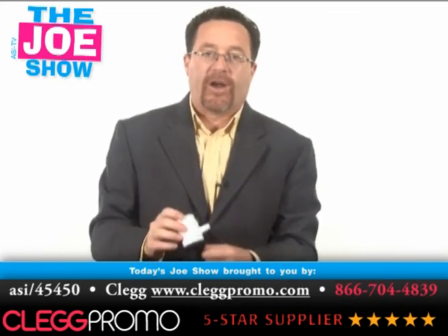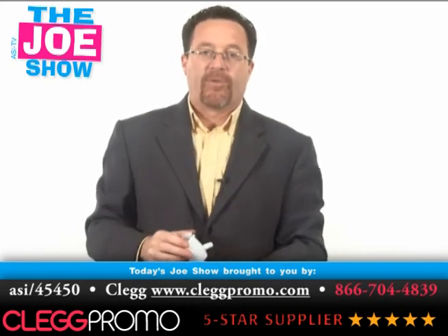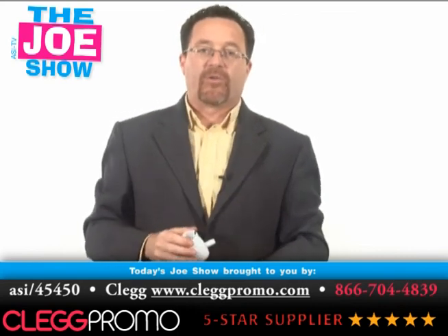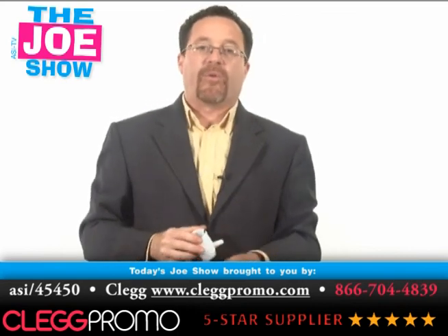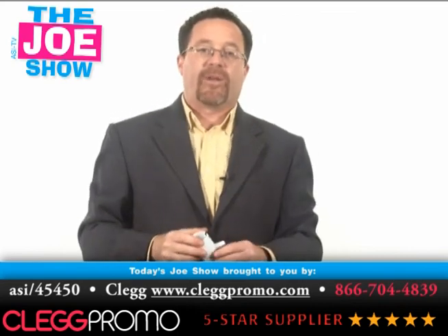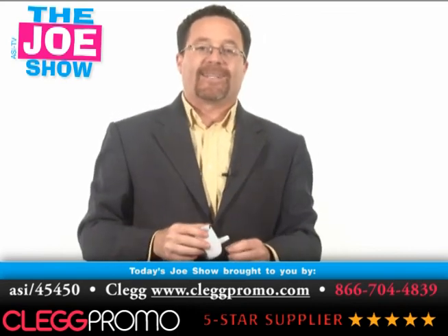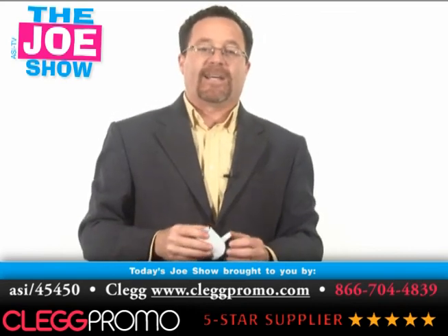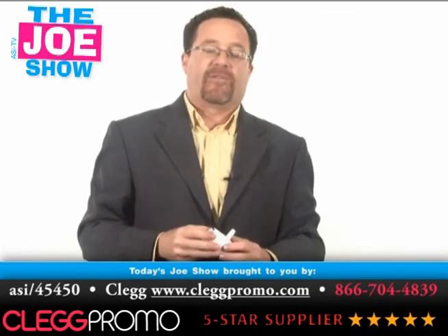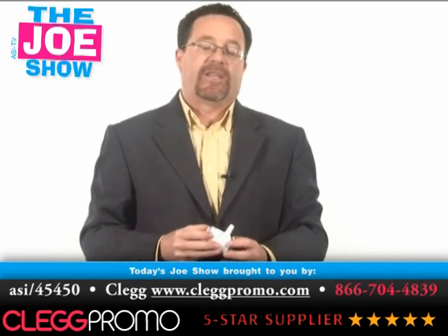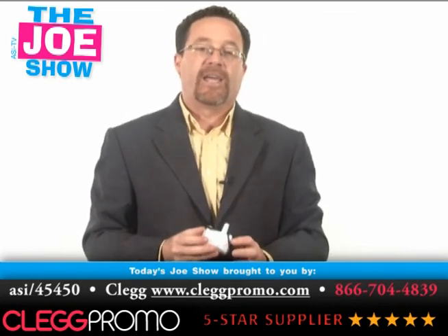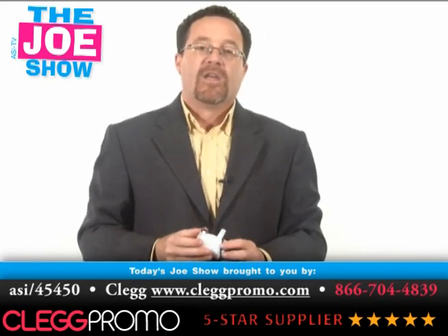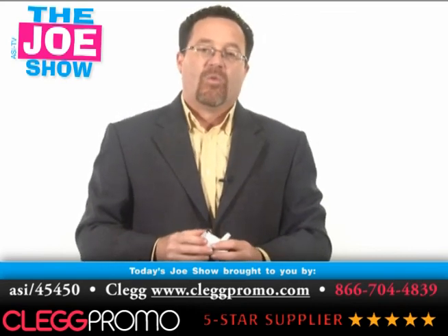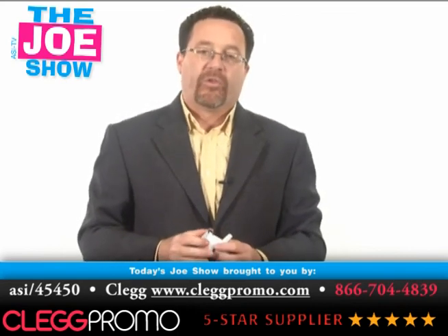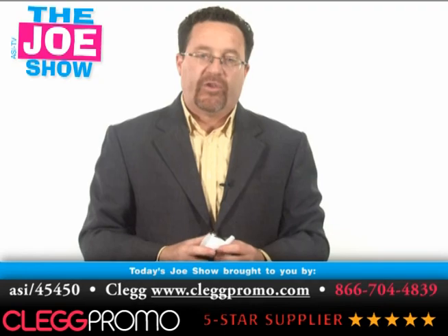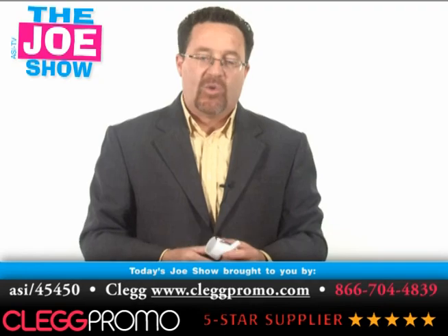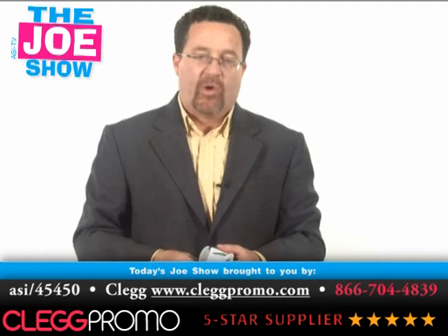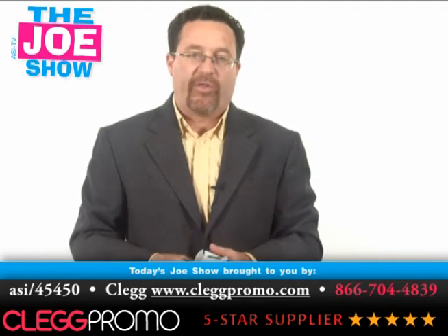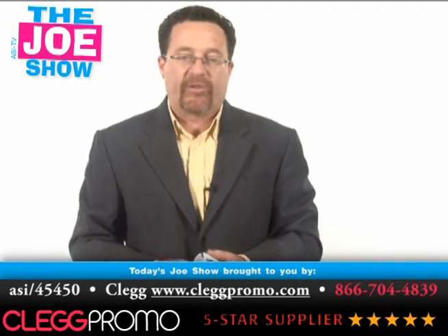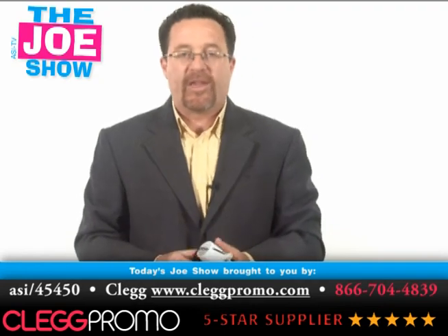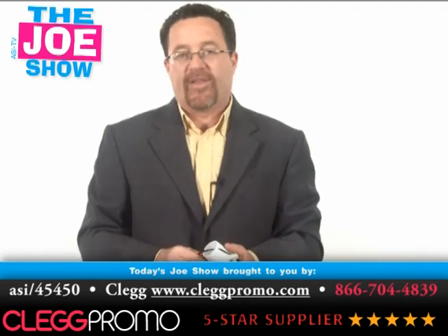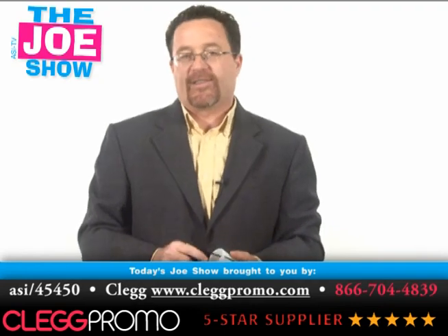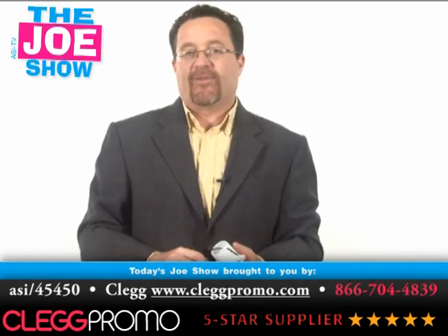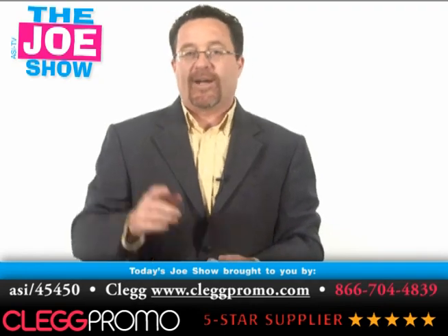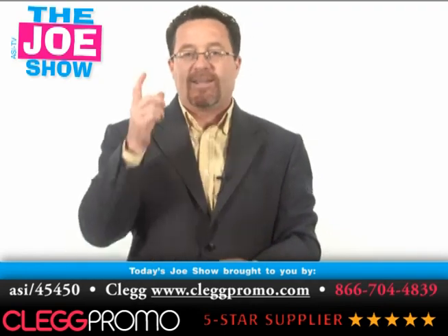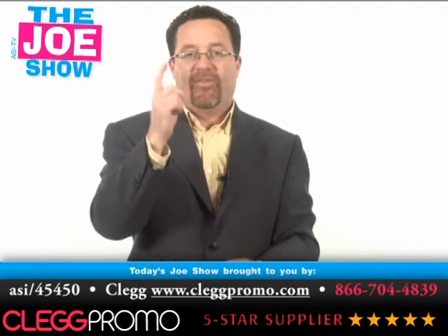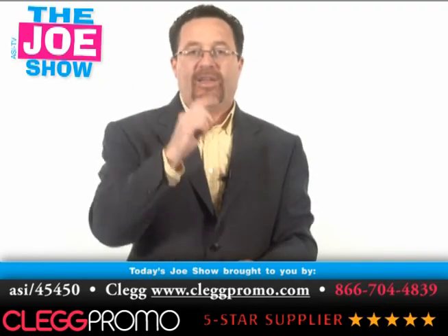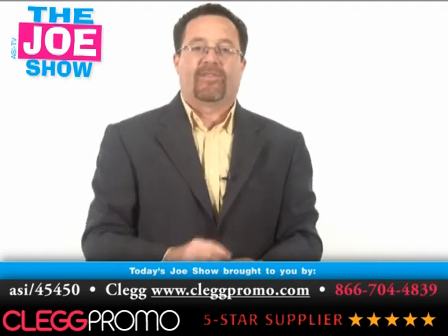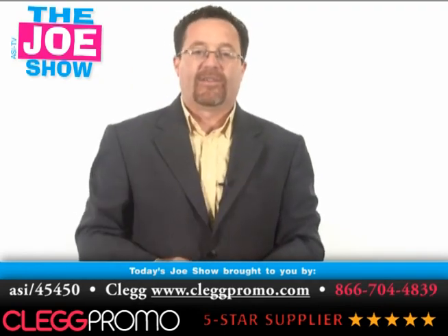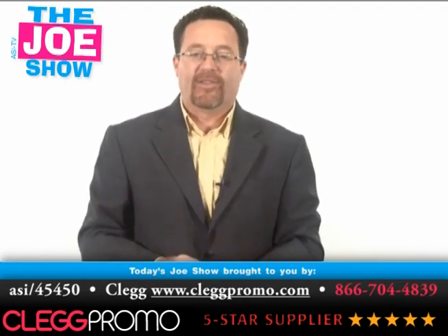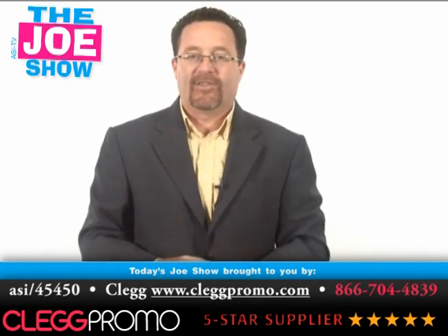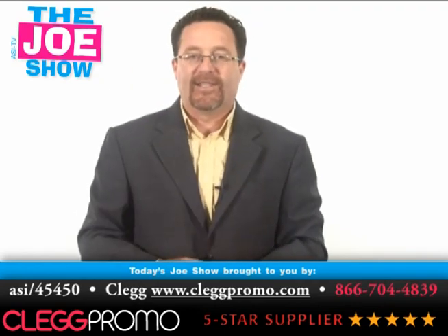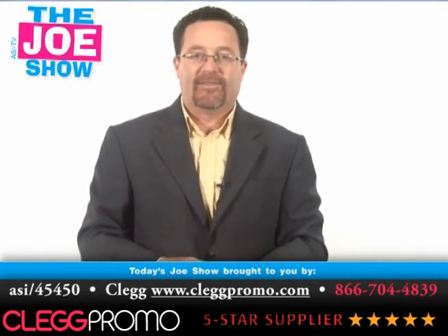All right, those are all the products I had for you today. We'll see you on Thursday. Thanks a lot for watching. This is ASI TV.